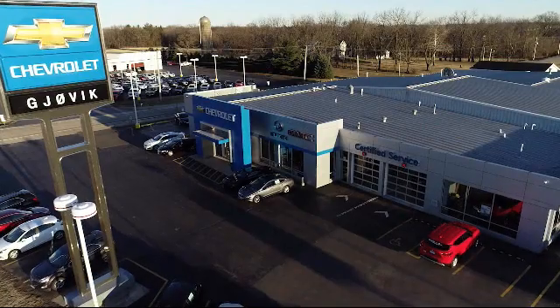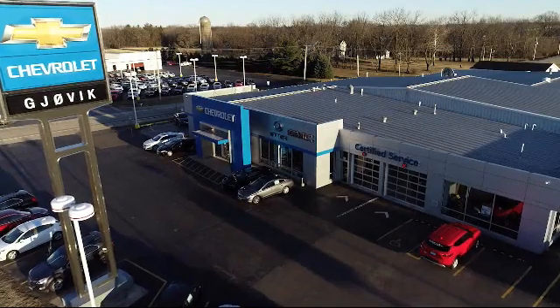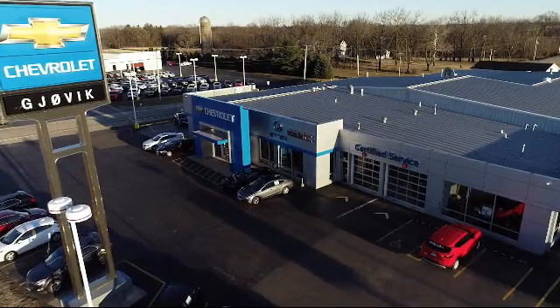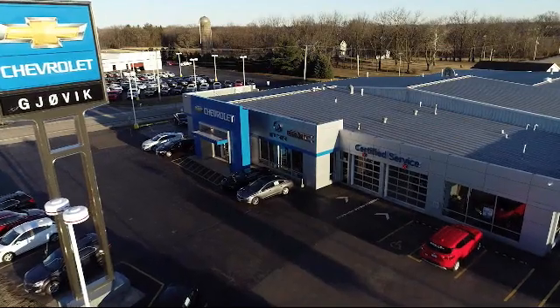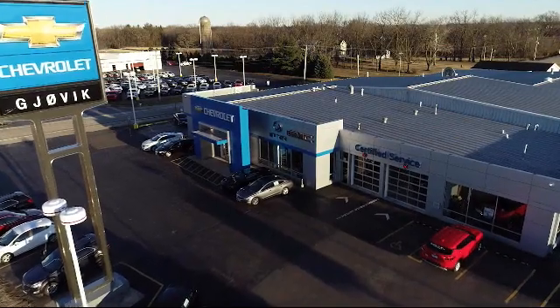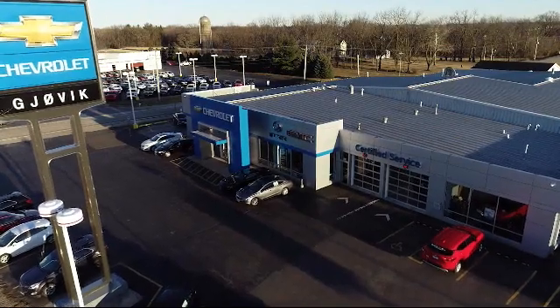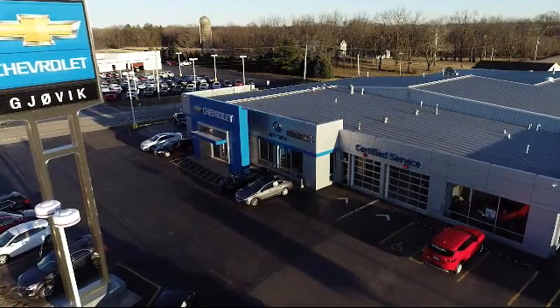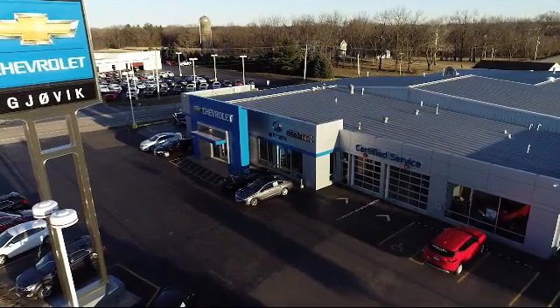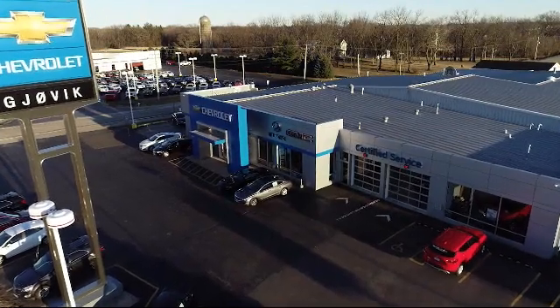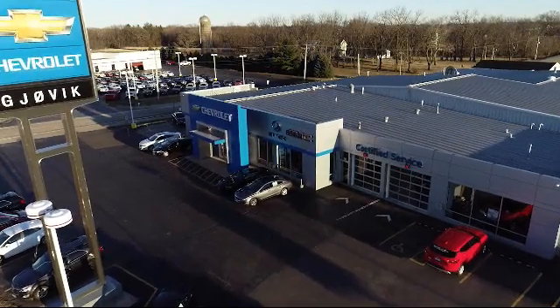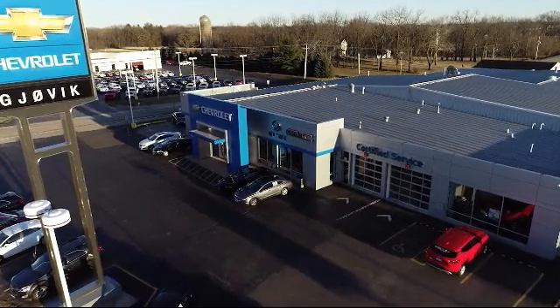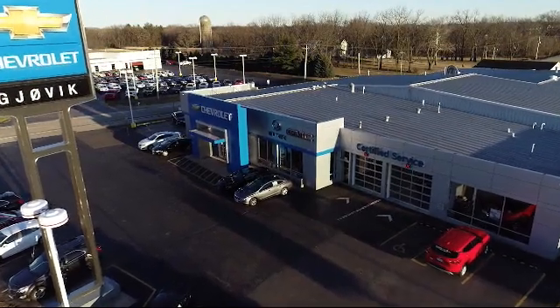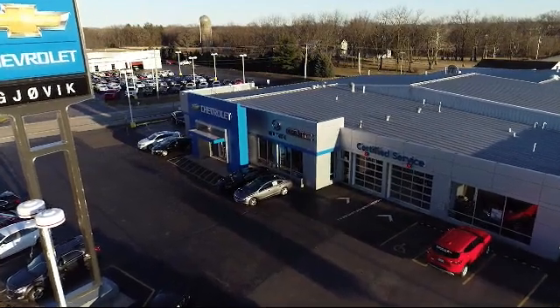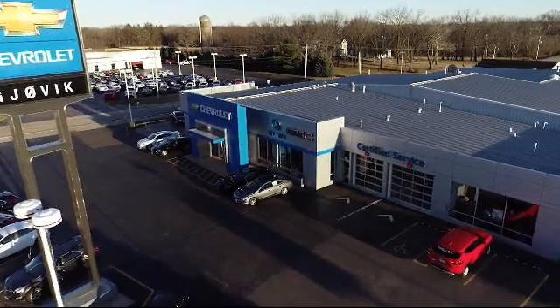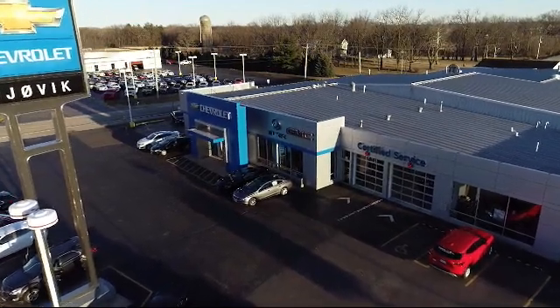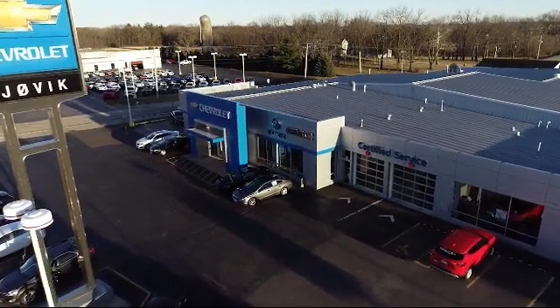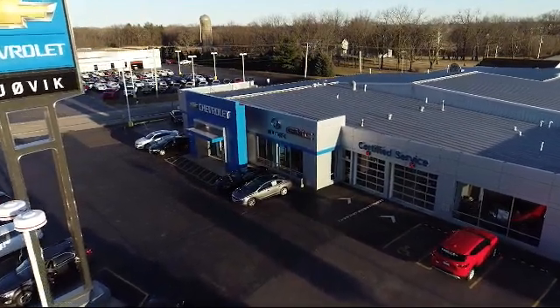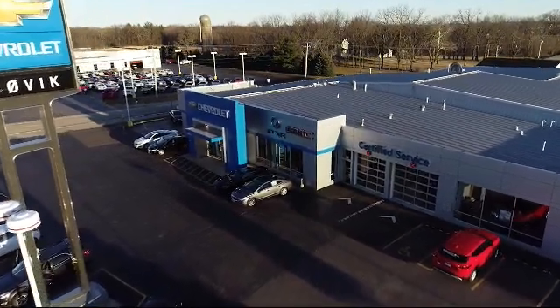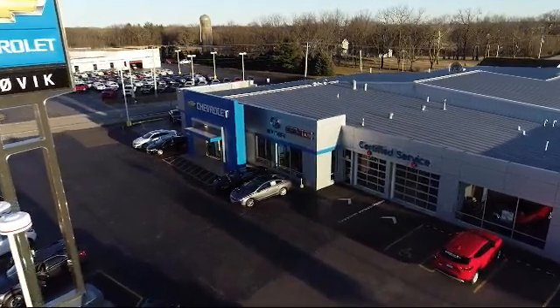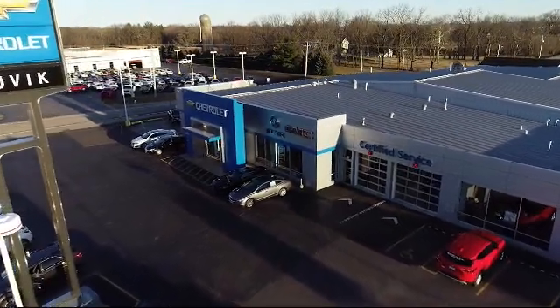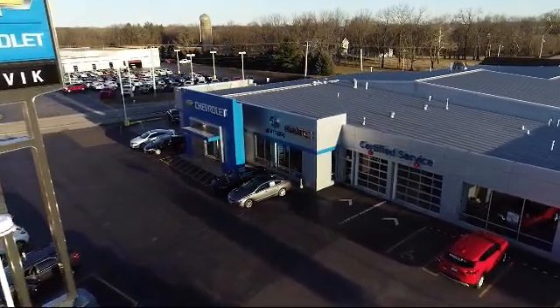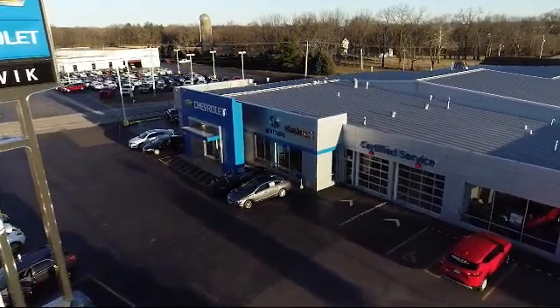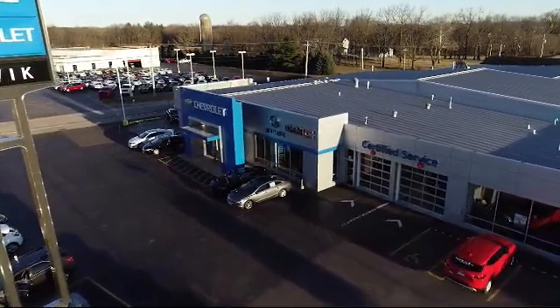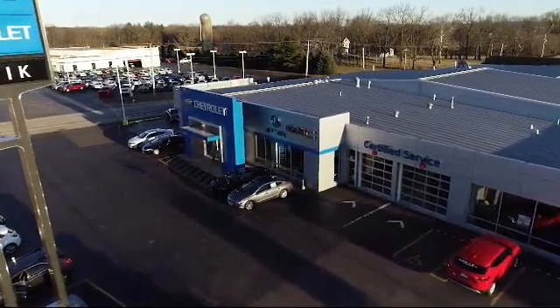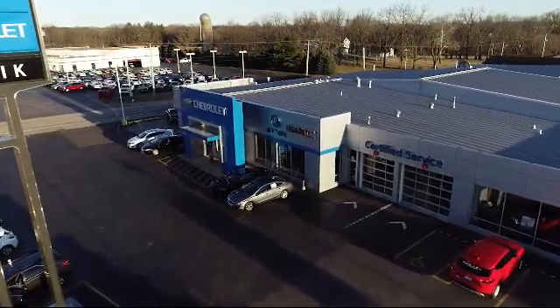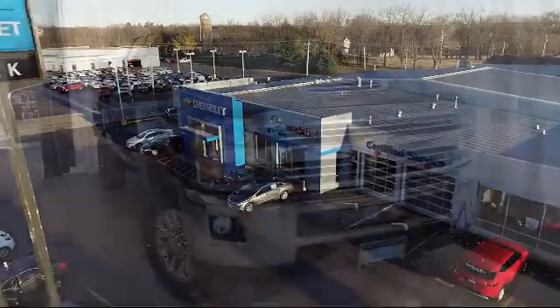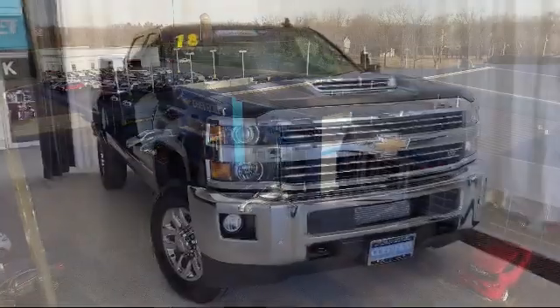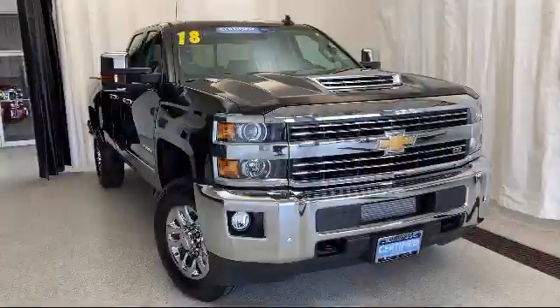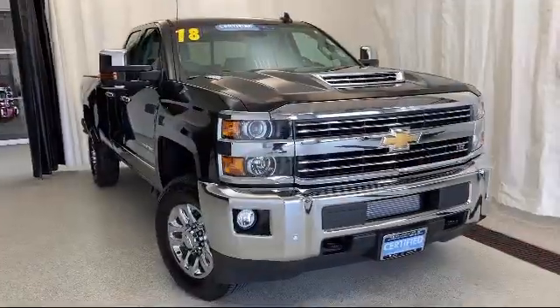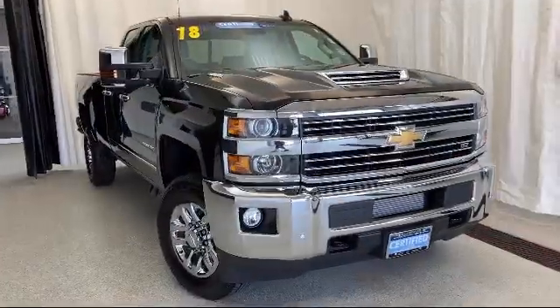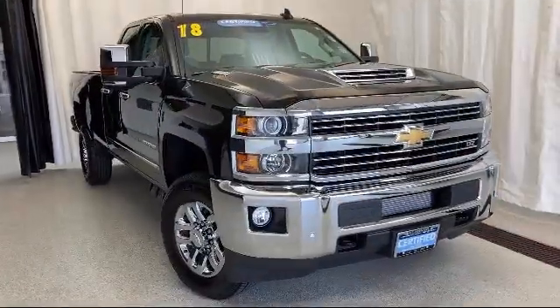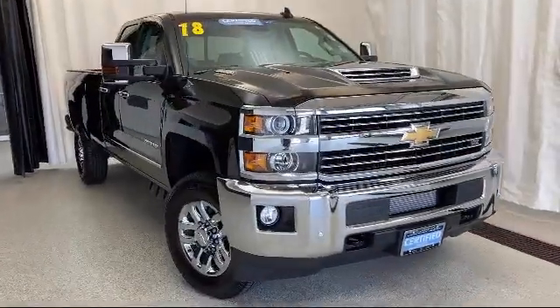Welcome to Gjovik Chevrolet Buick GMC. Let's take a look at another one of our great vehicles from our inventory.